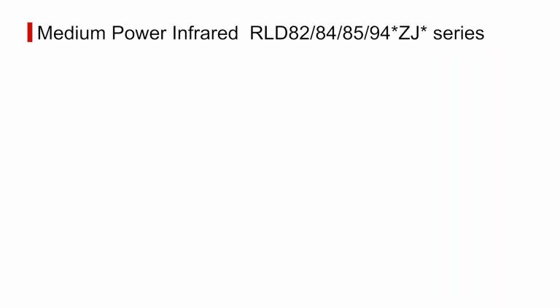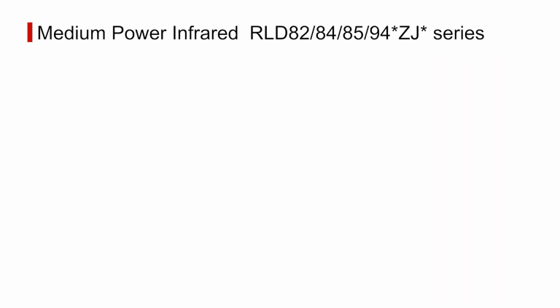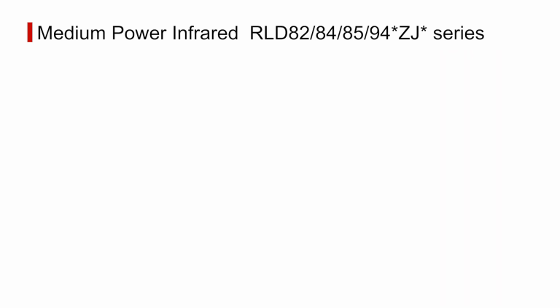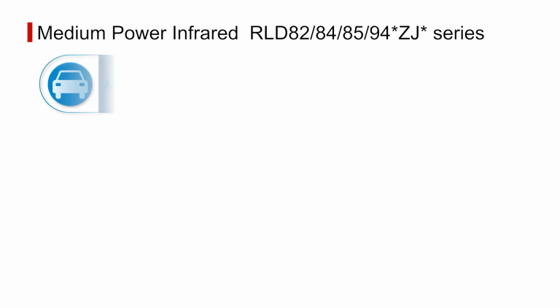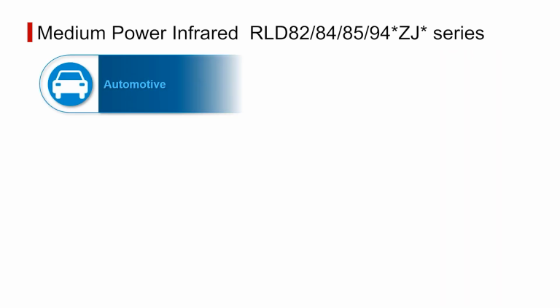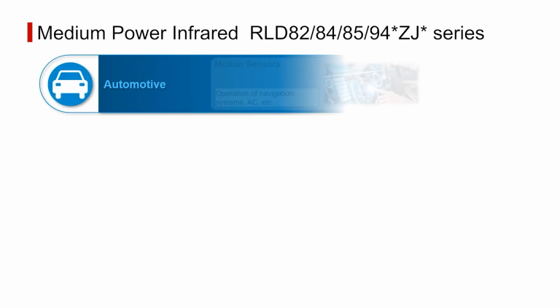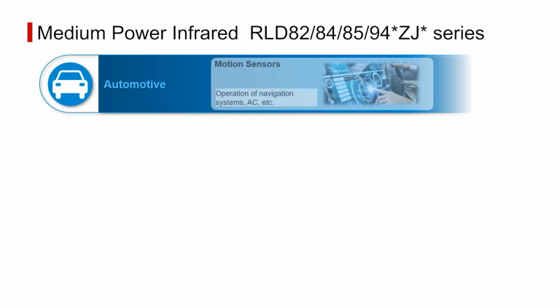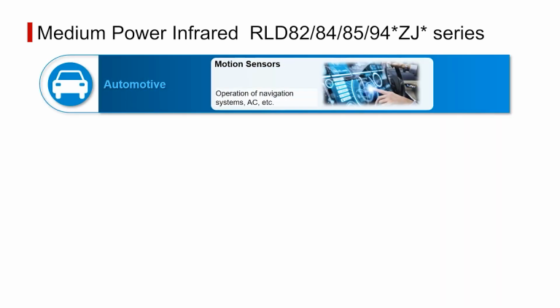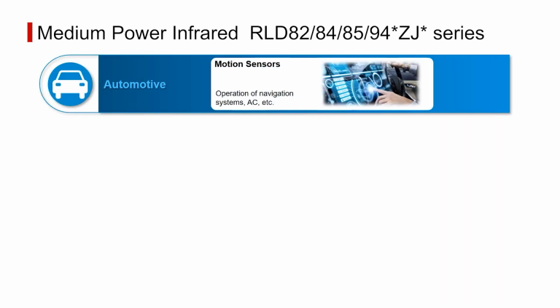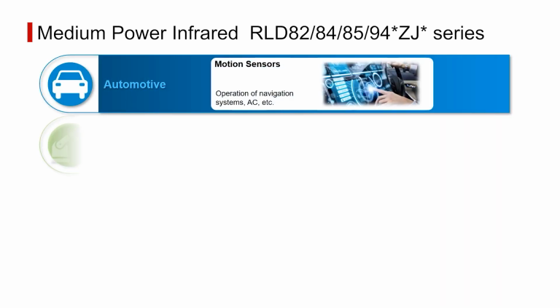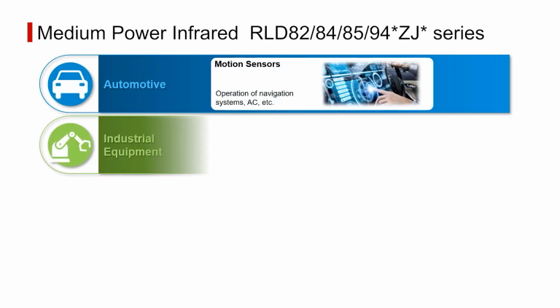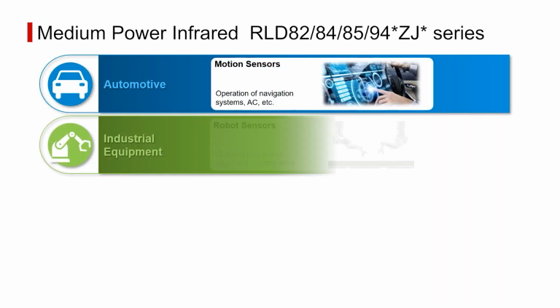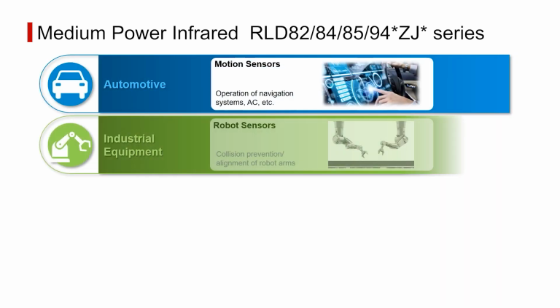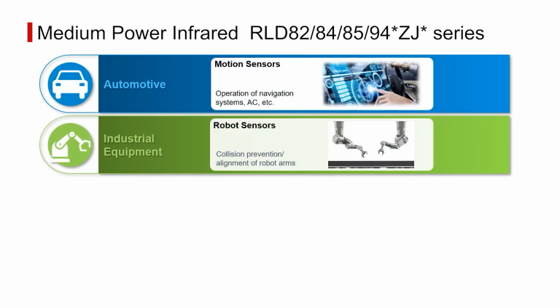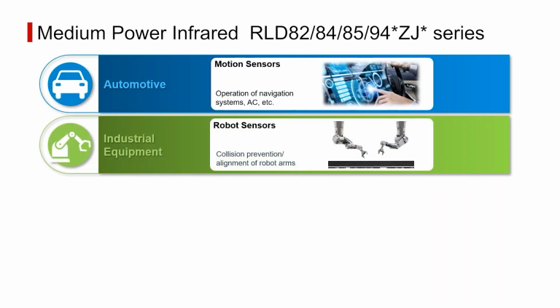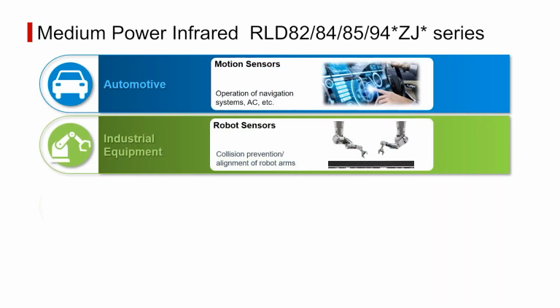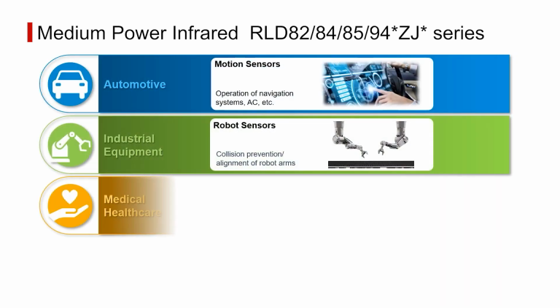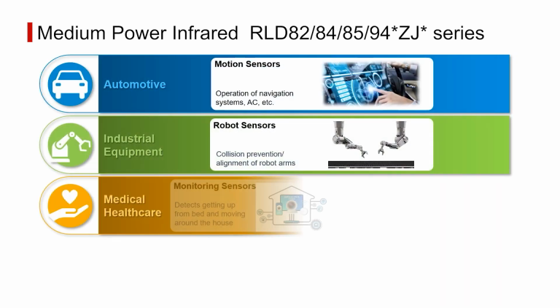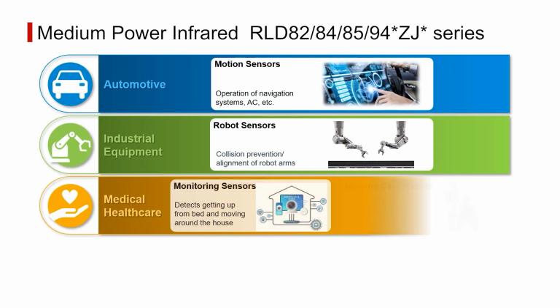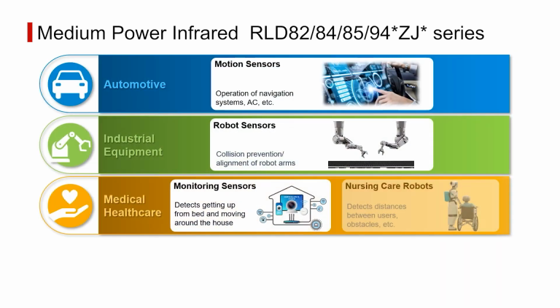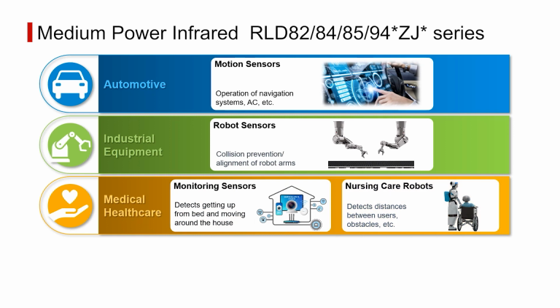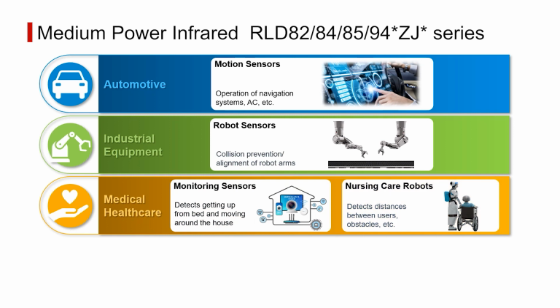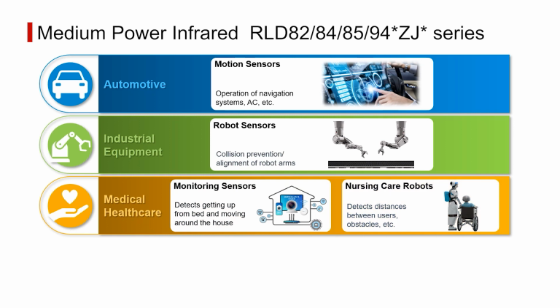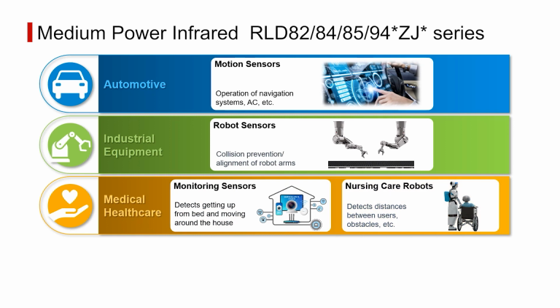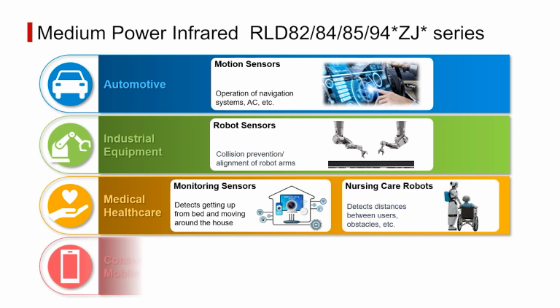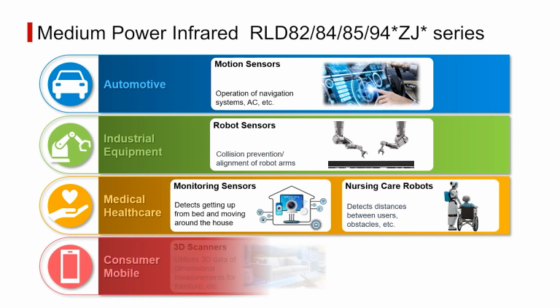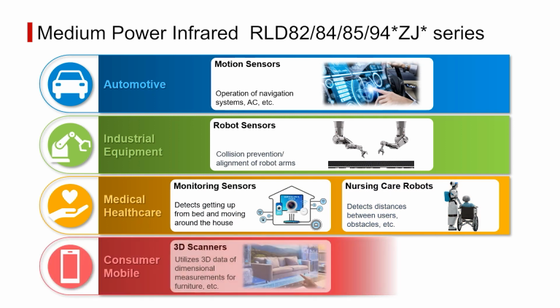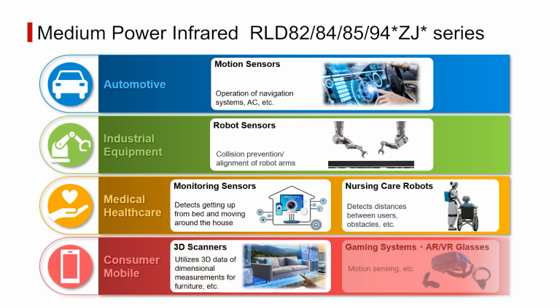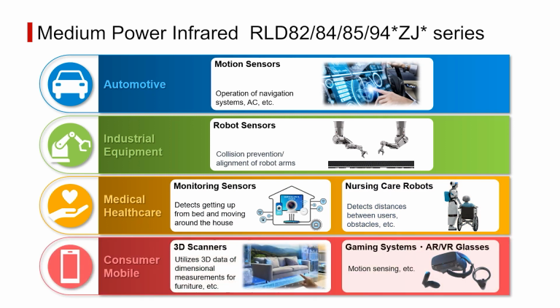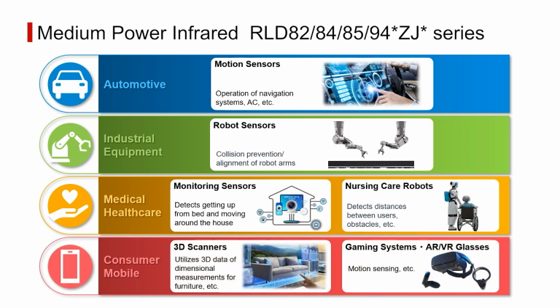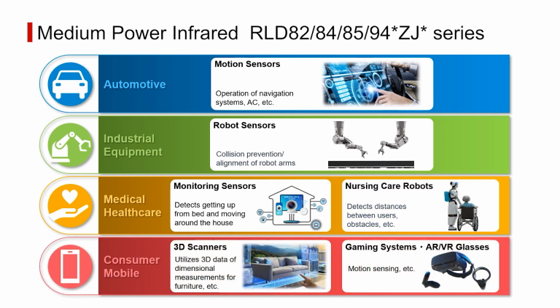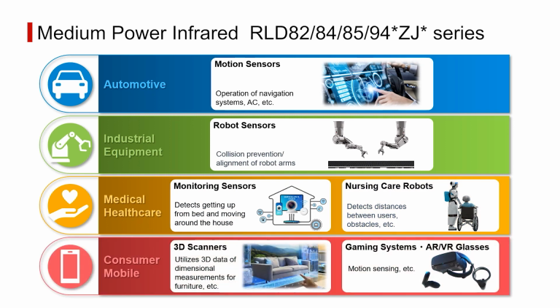Target applications include motion sensors, caregiving monitoring, and 3D depth sensing.